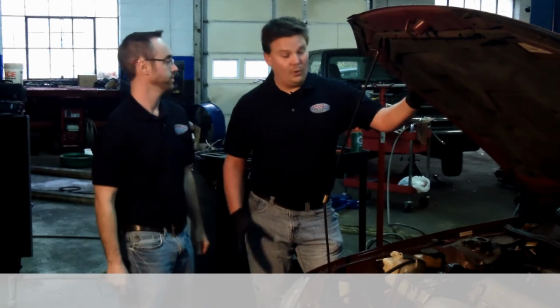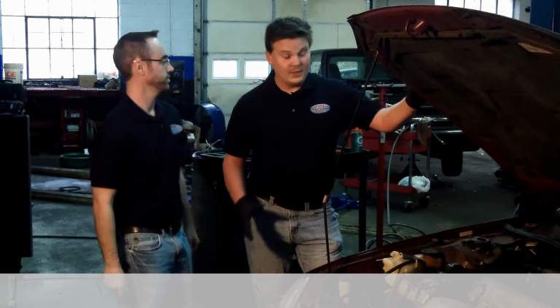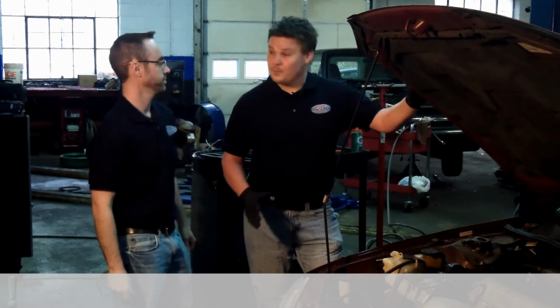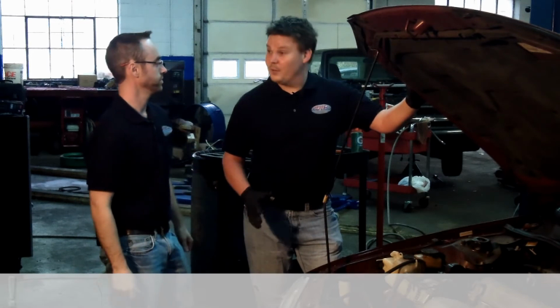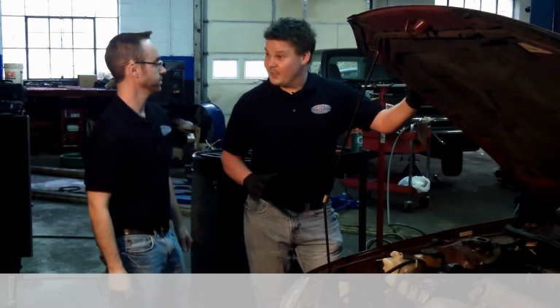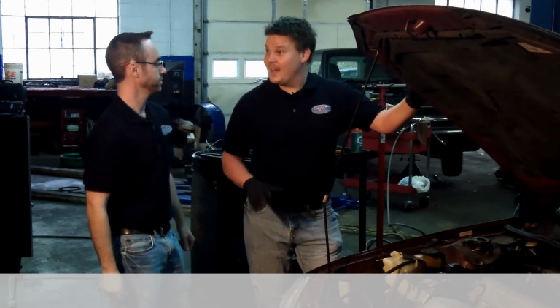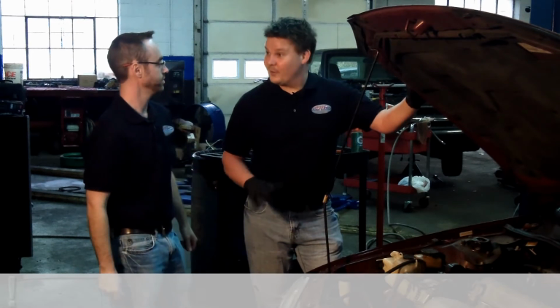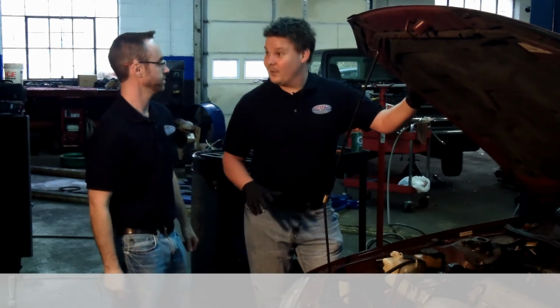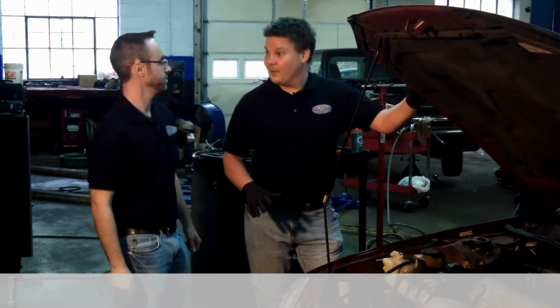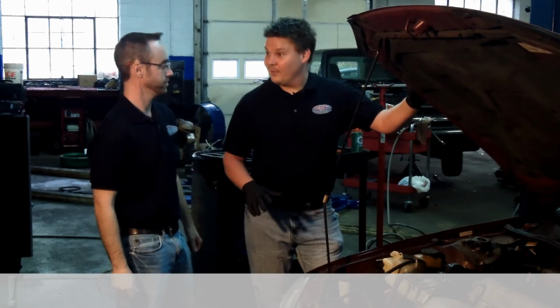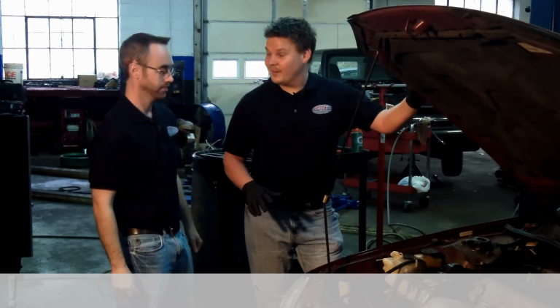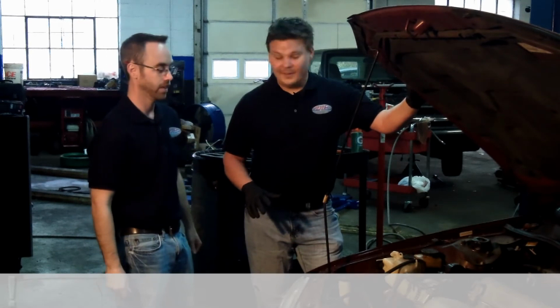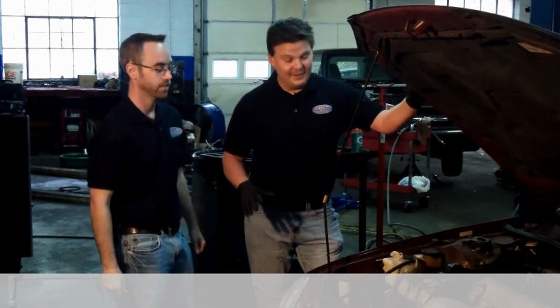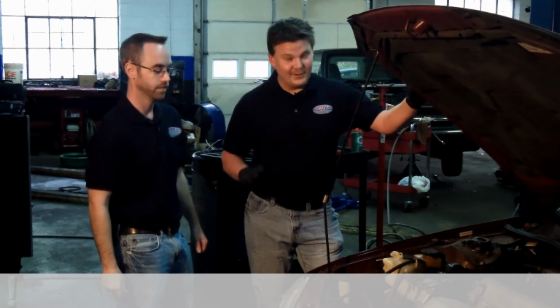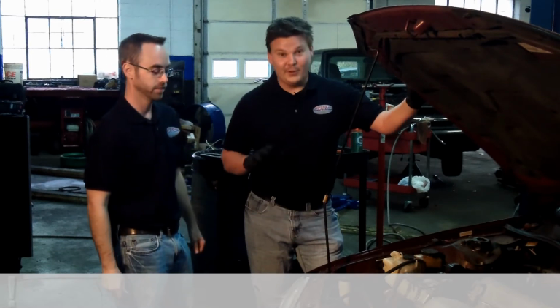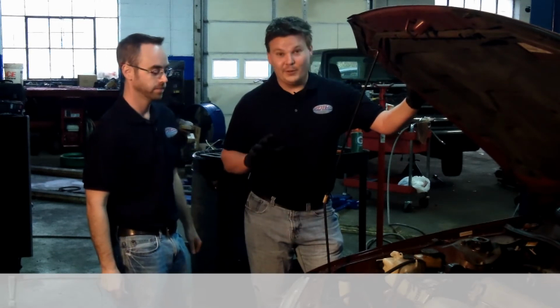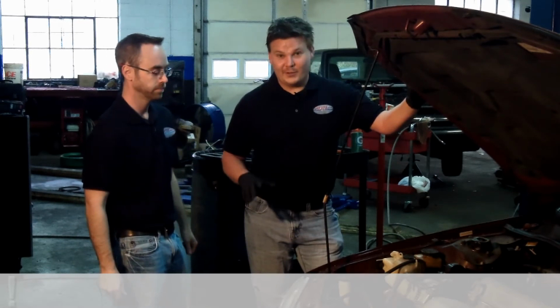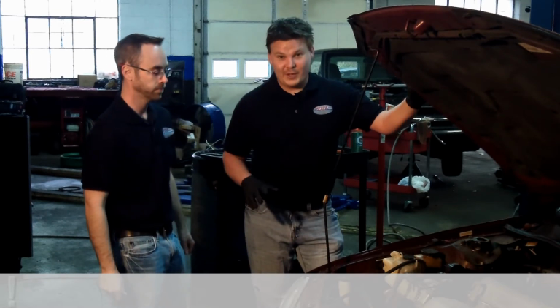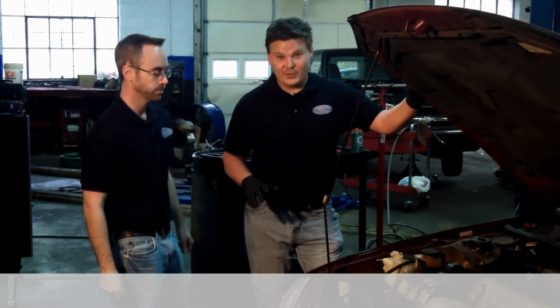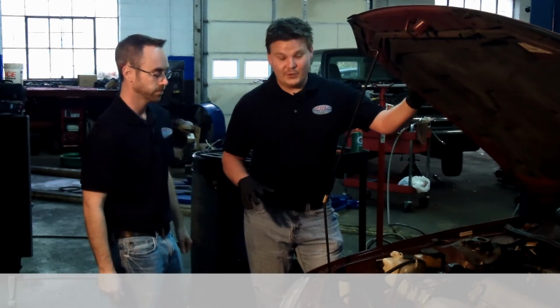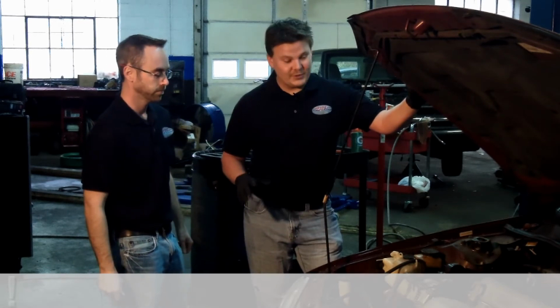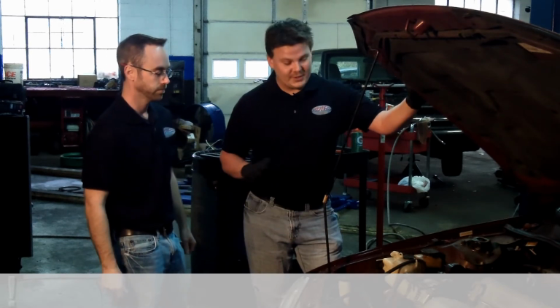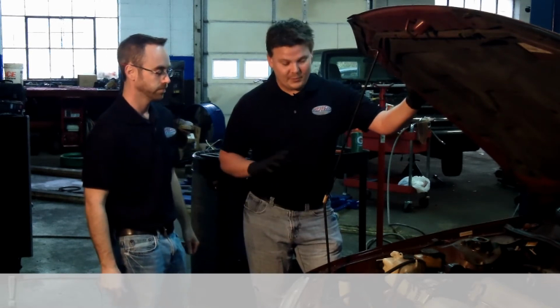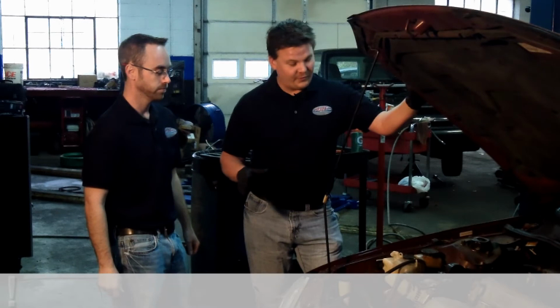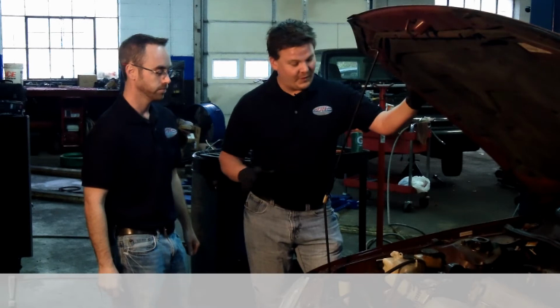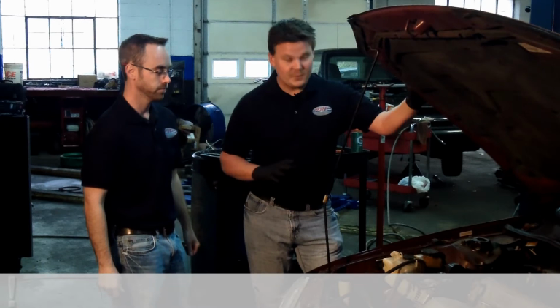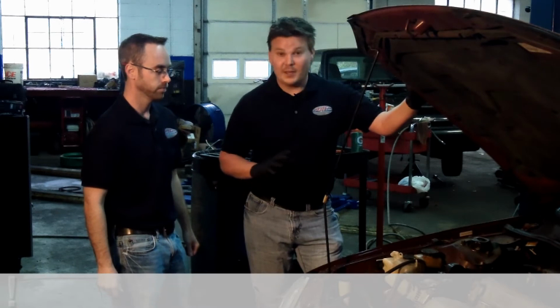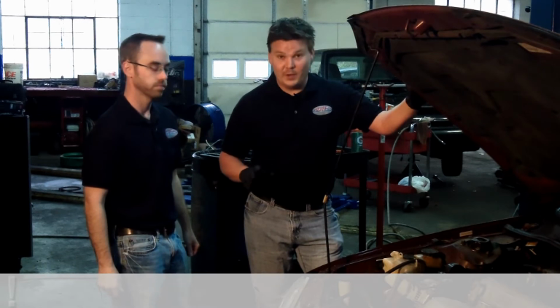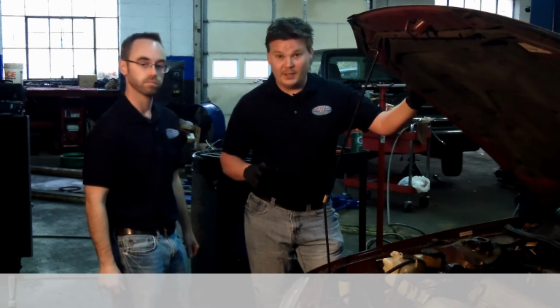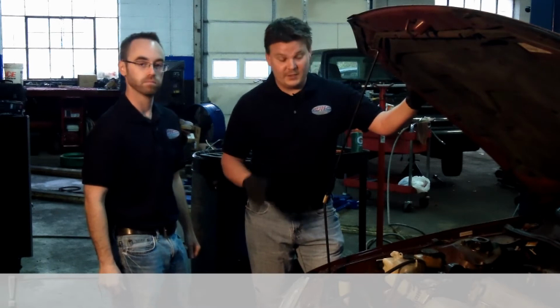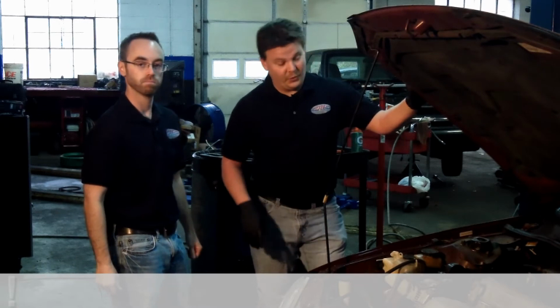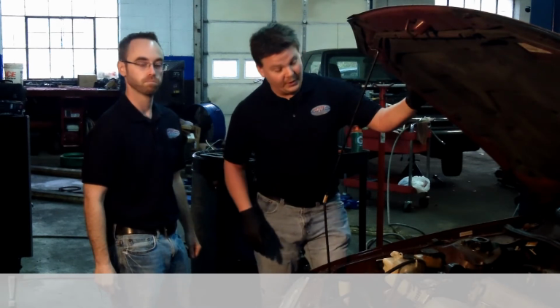Oil is pretty much the life of the car. You're going to do a lot of oil changes, so this is something we found that just makes it quick and easy for you.